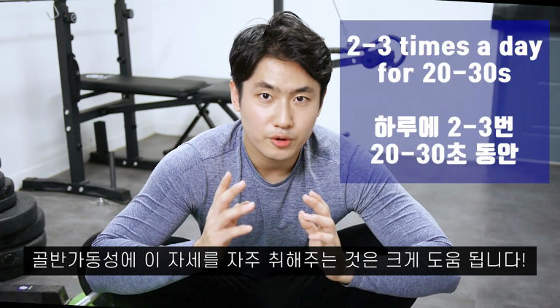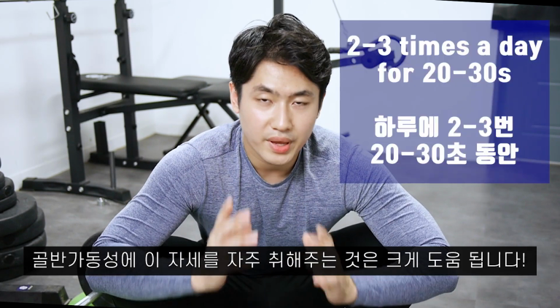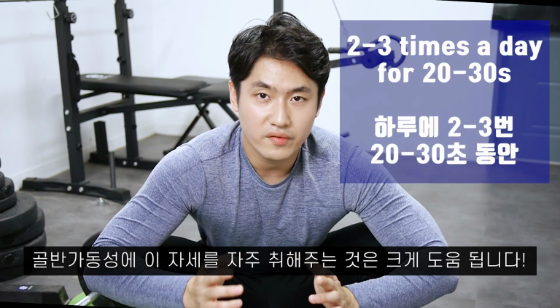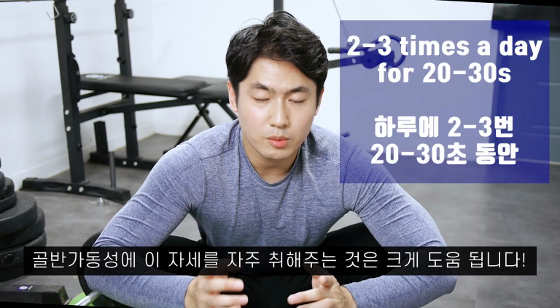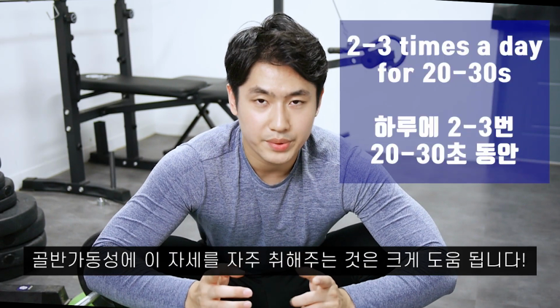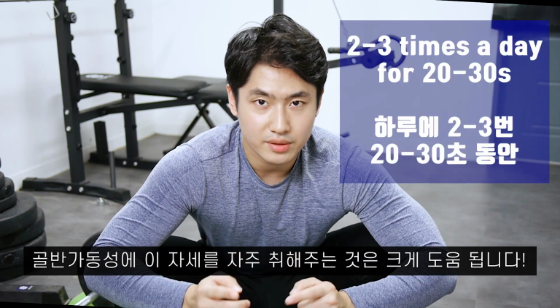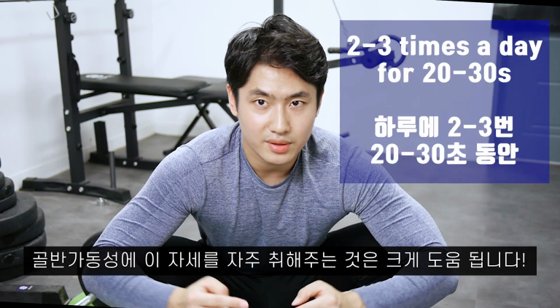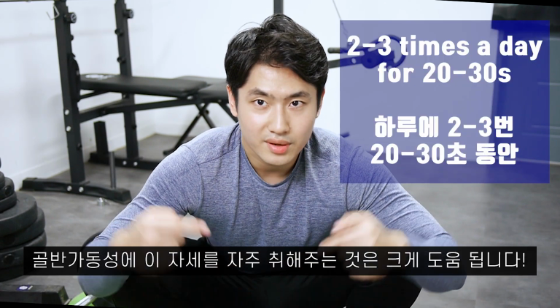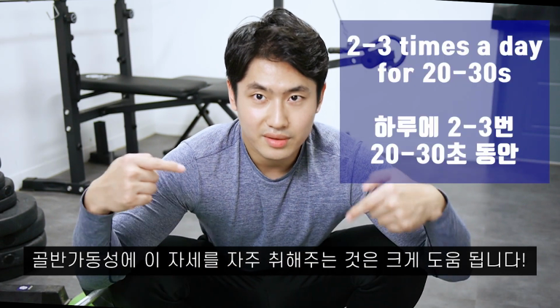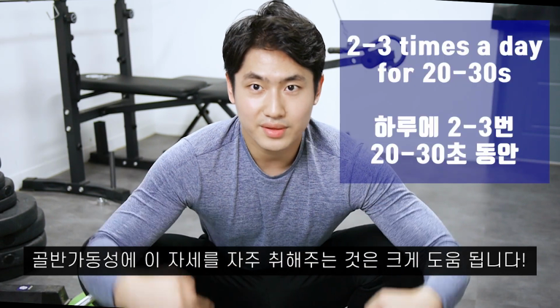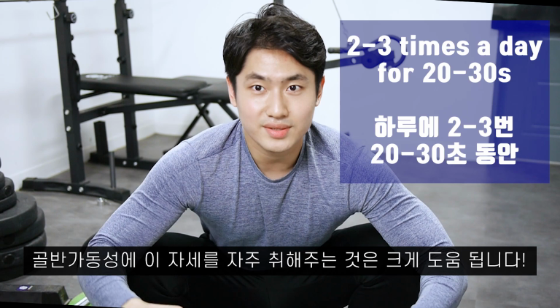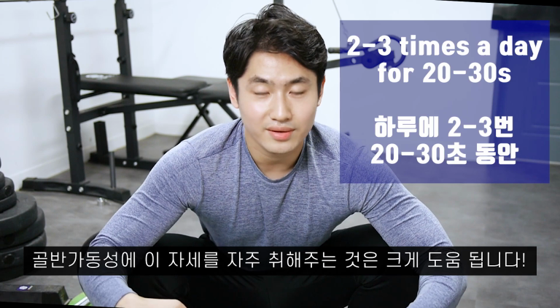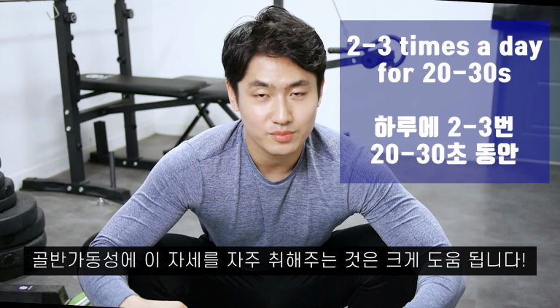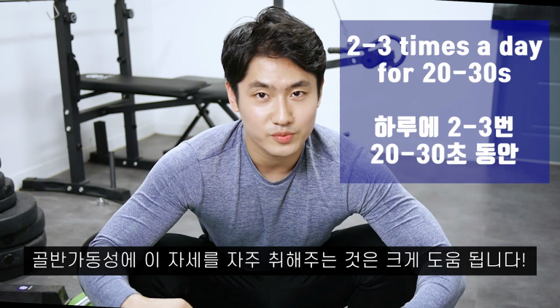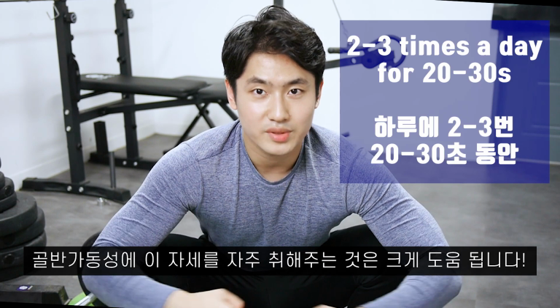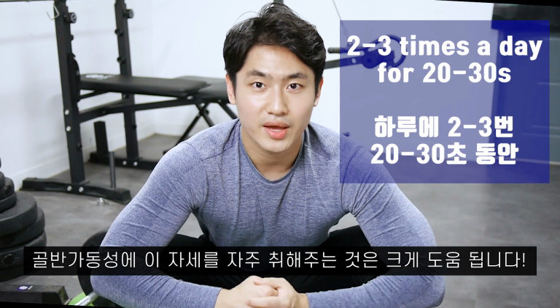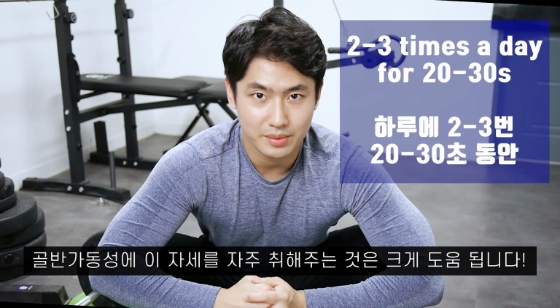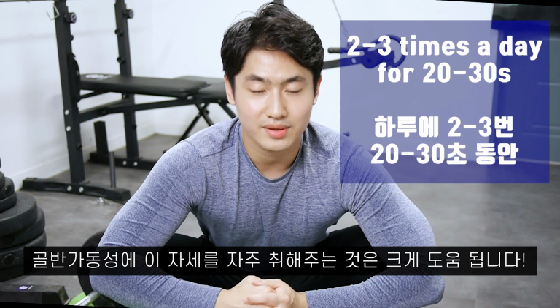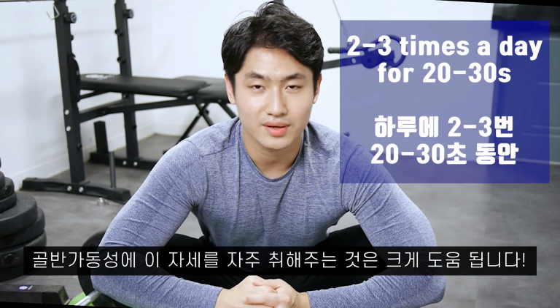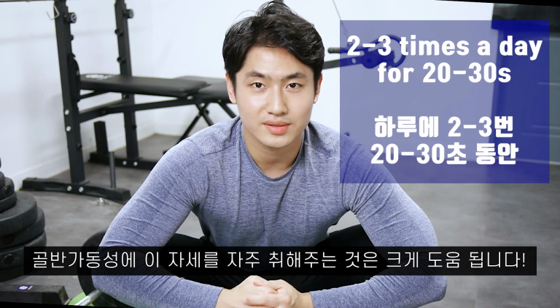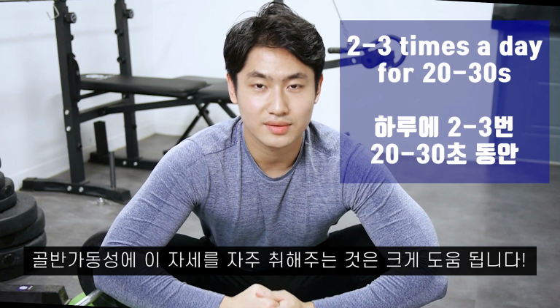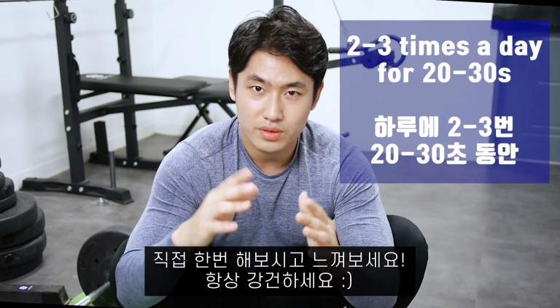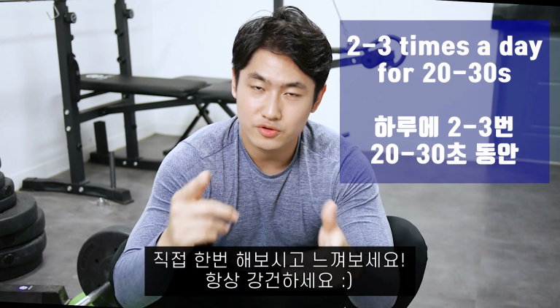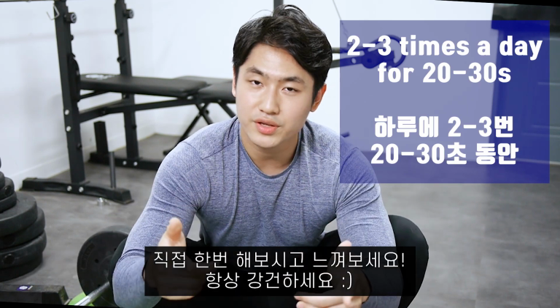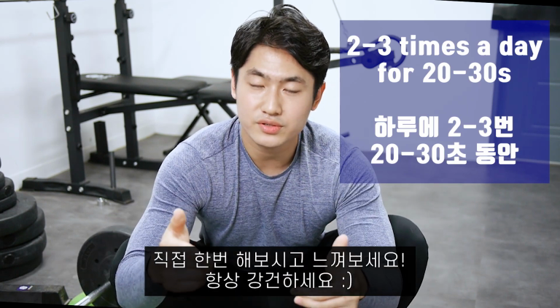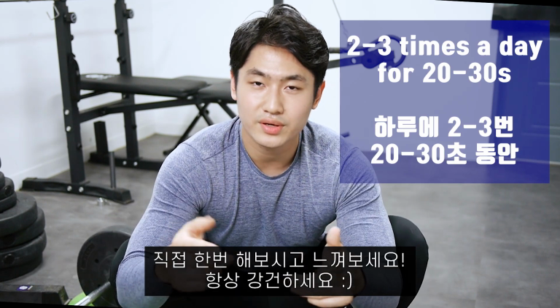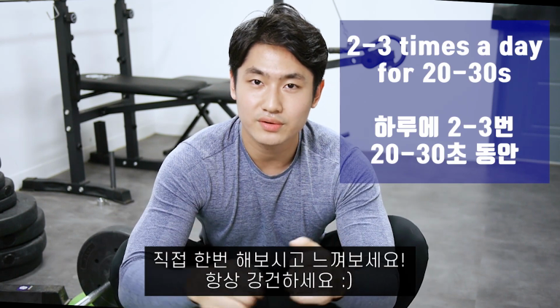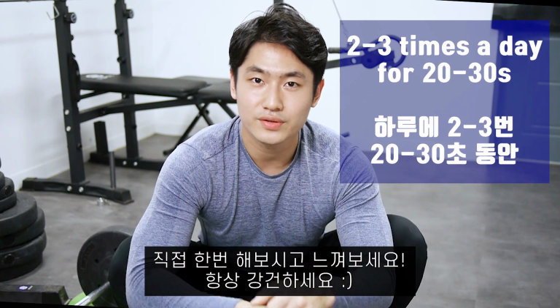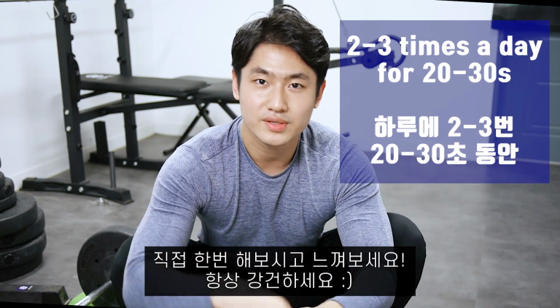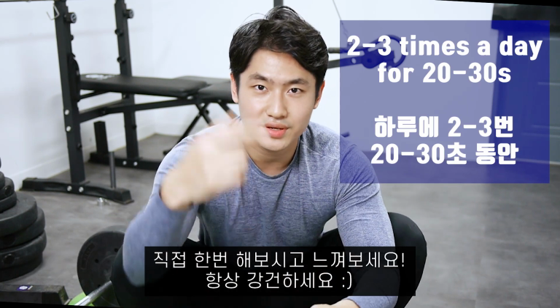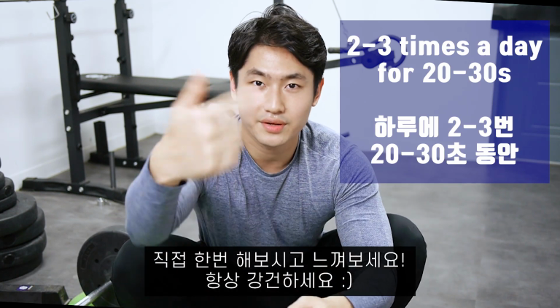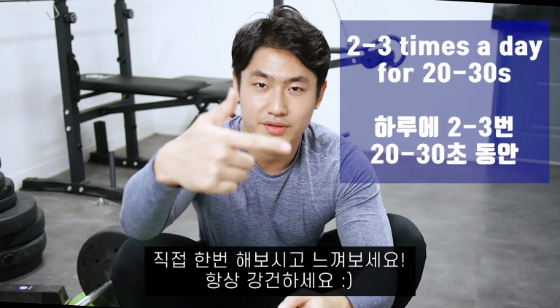For your pelvic mobility, this kind of movement helps a lot. Give it a try yourself — stay healthy.